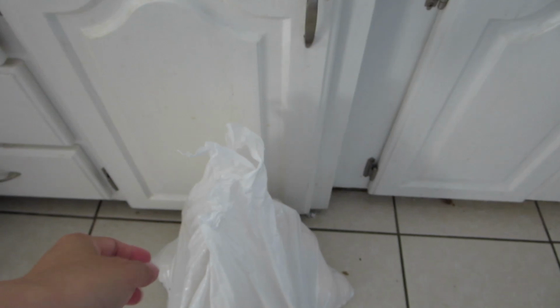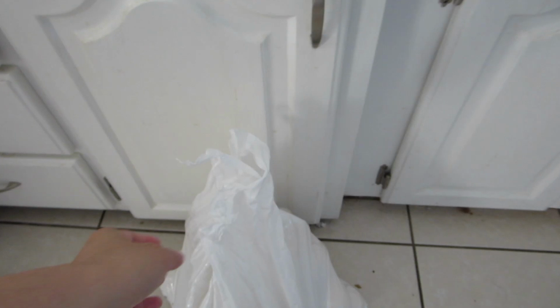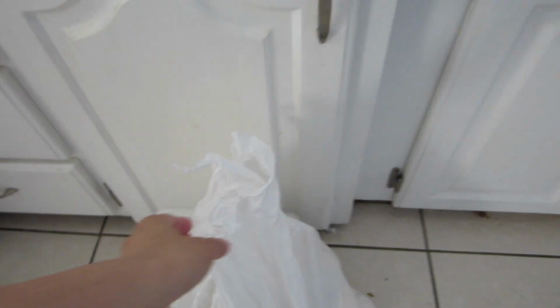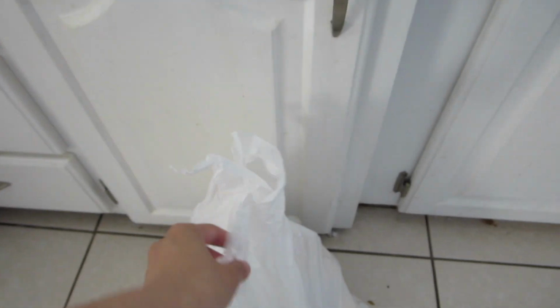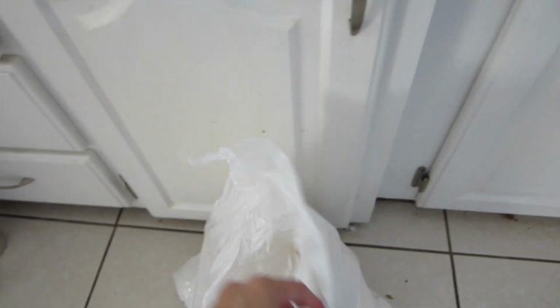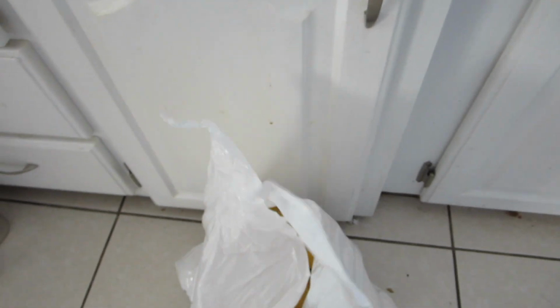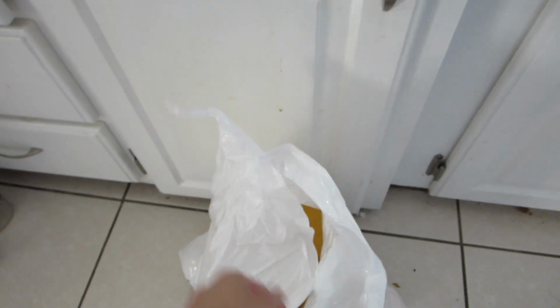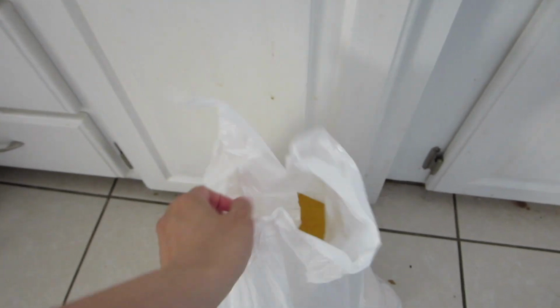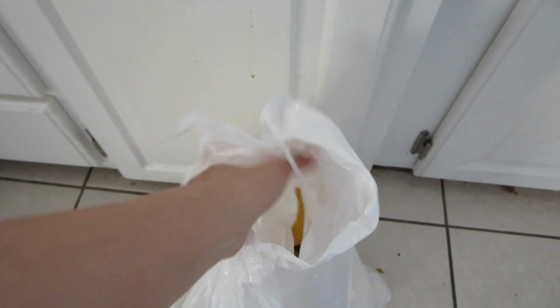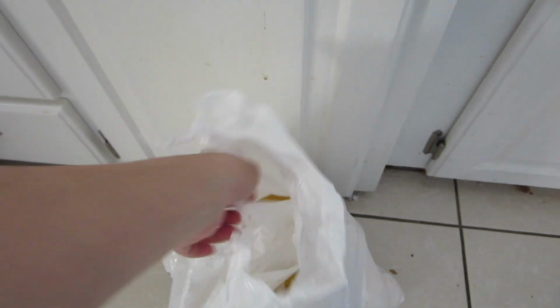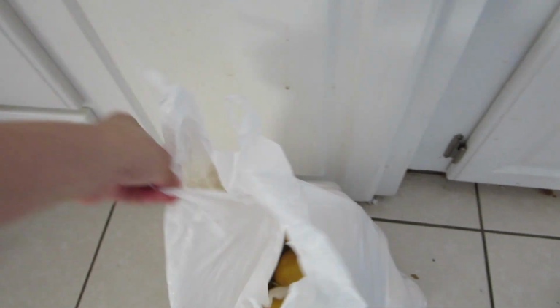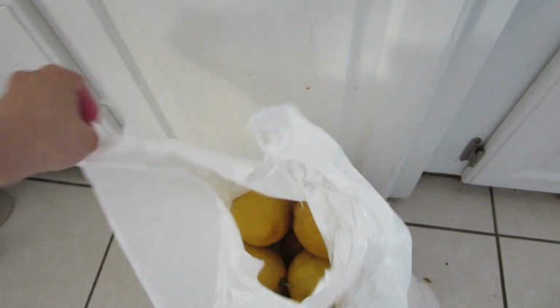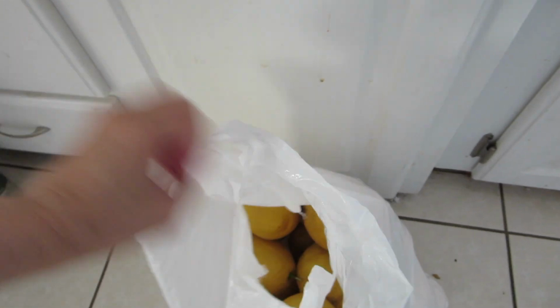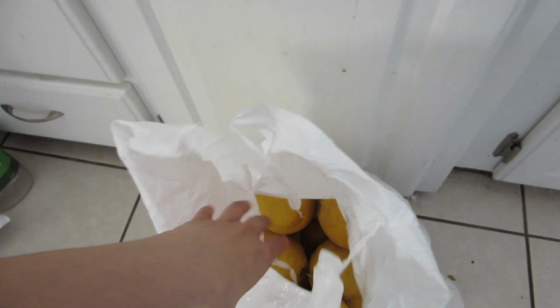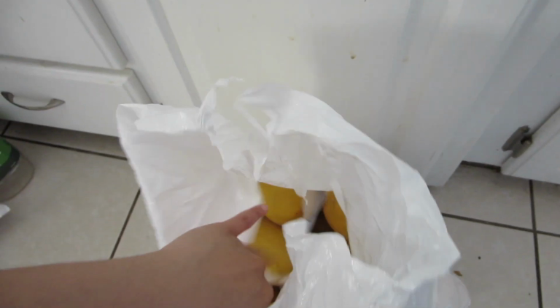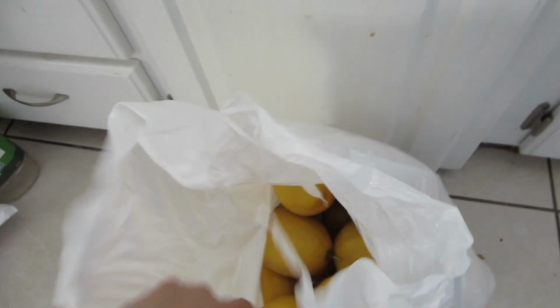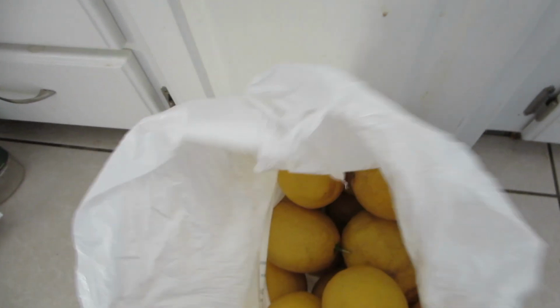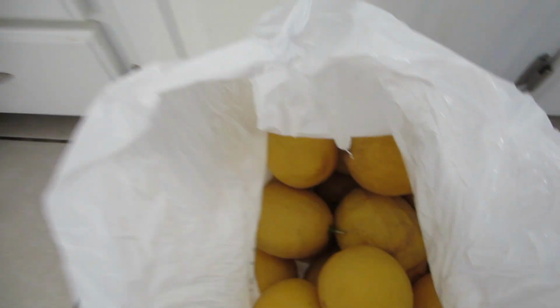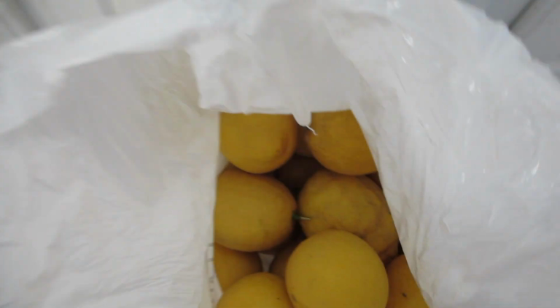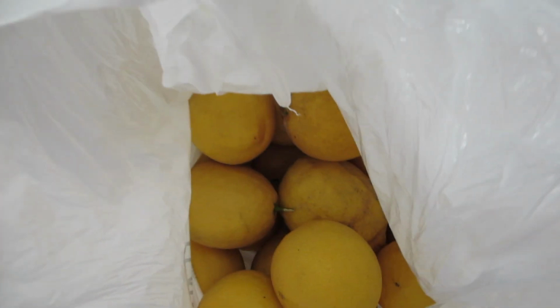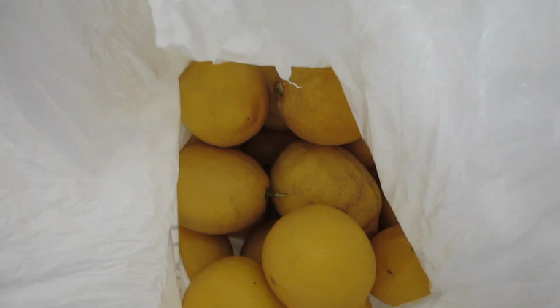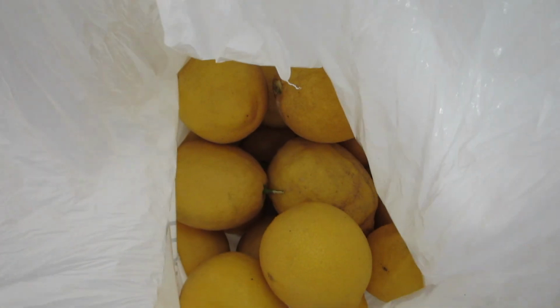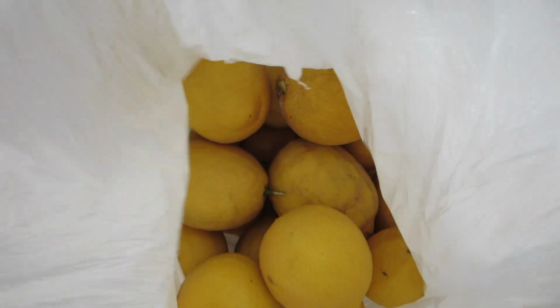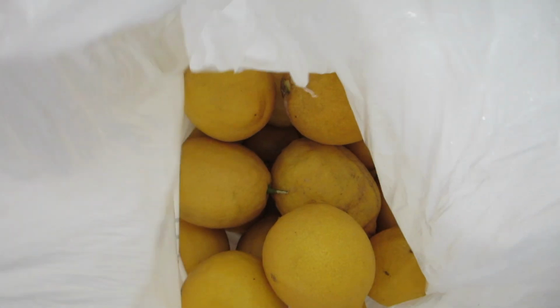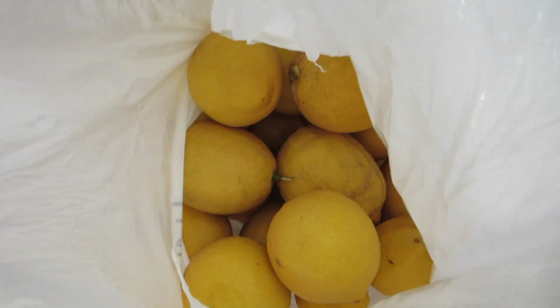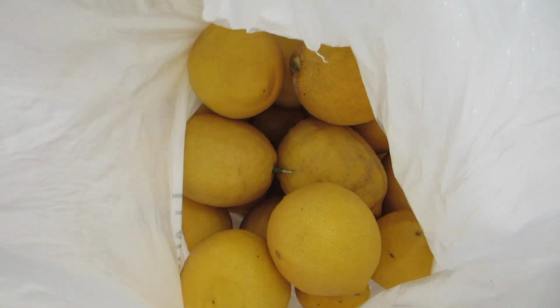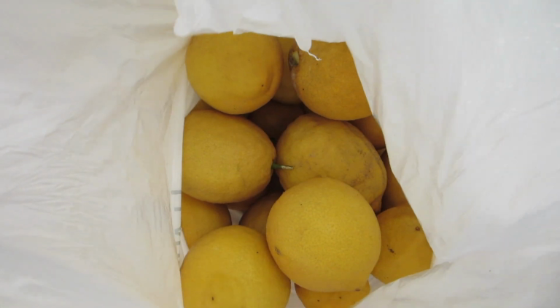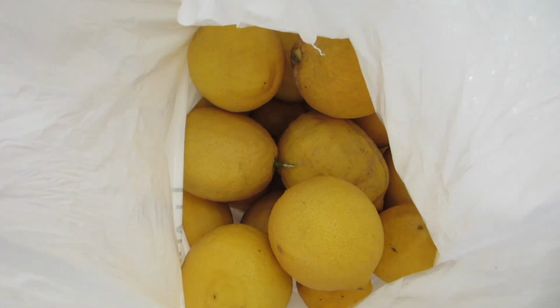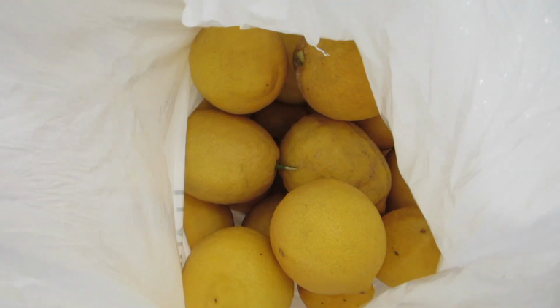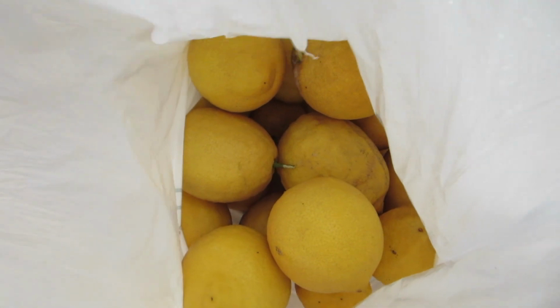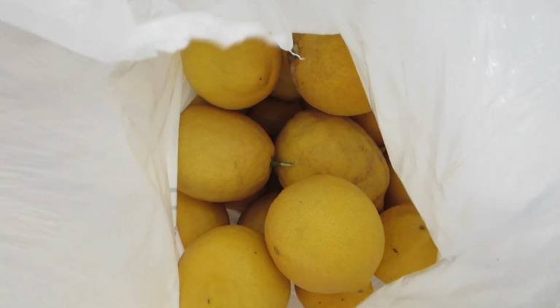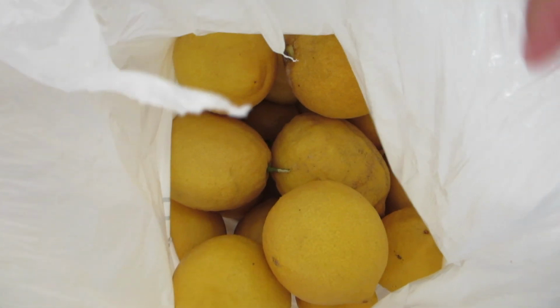After the park, I went and stopped to grab some free lemons from one of my neighbors.